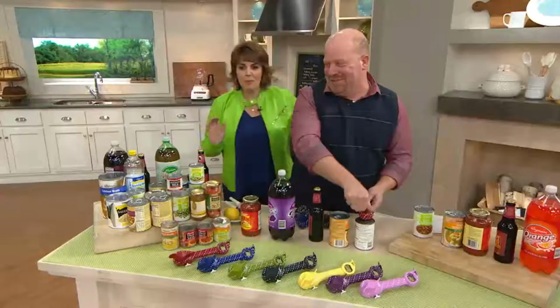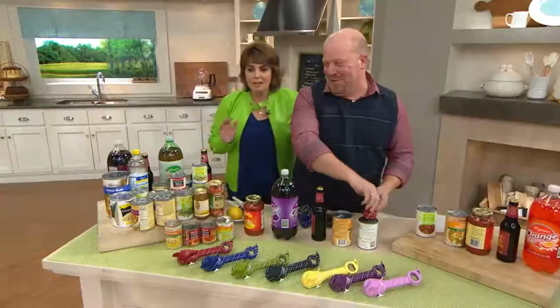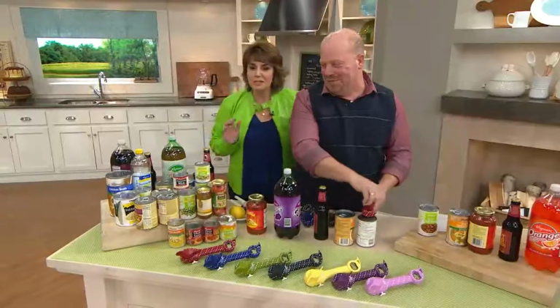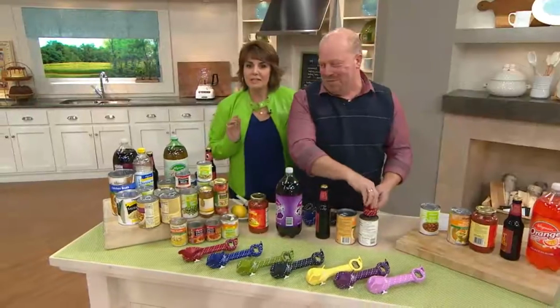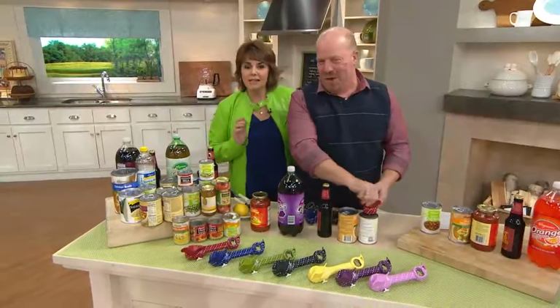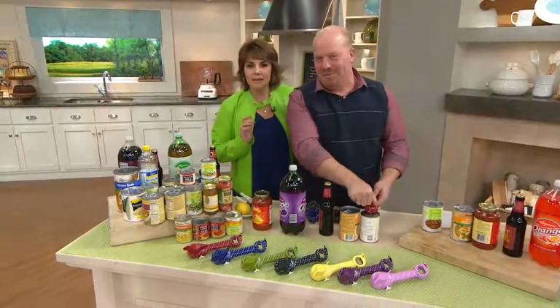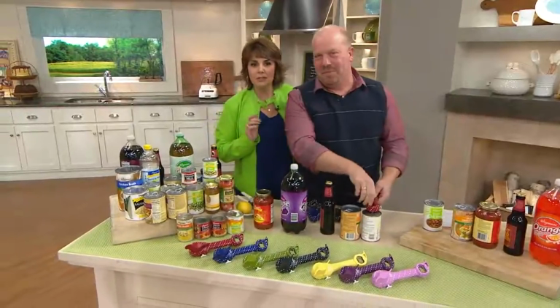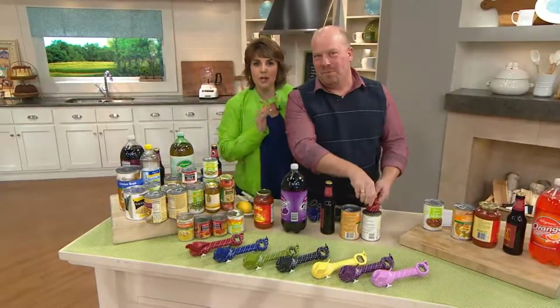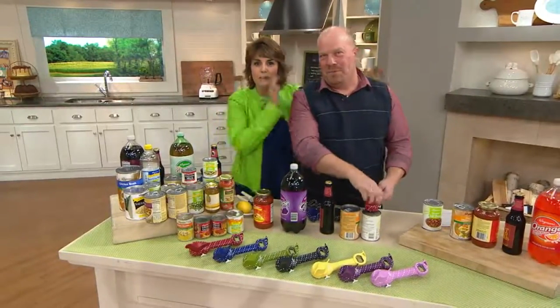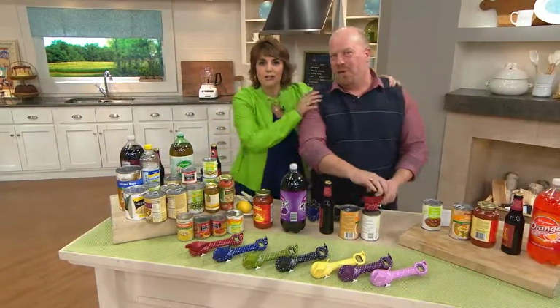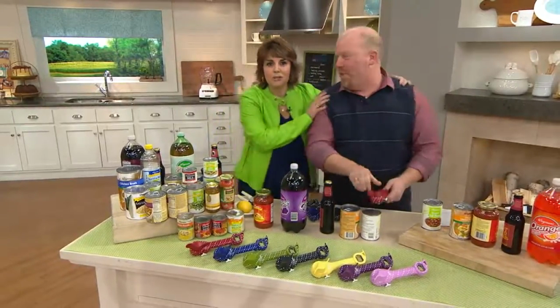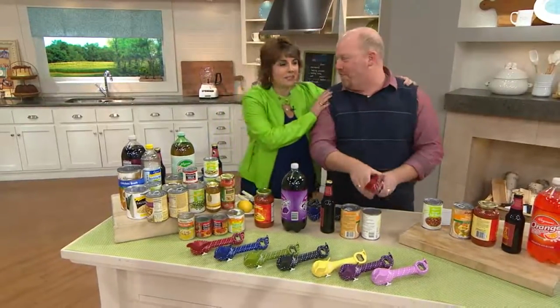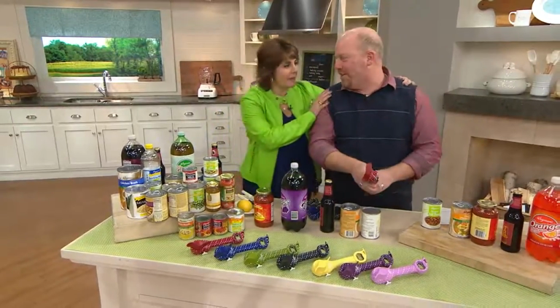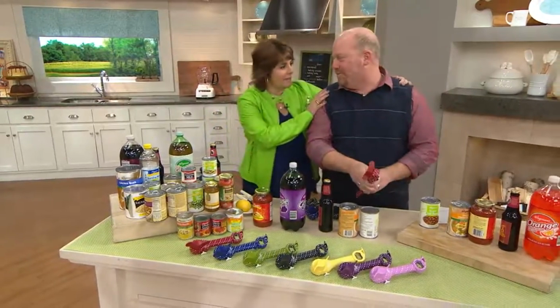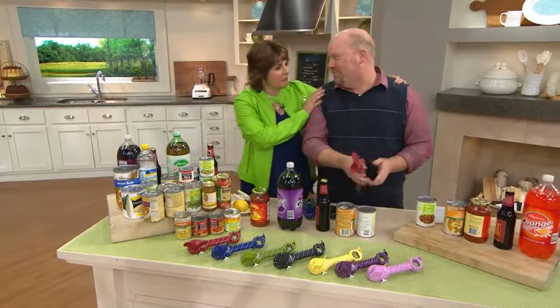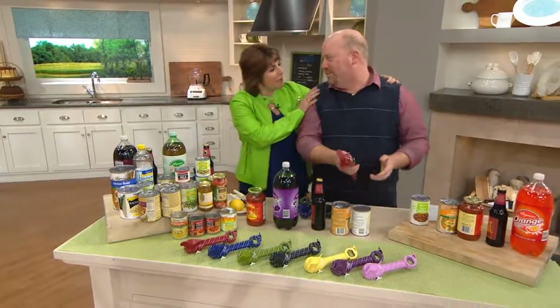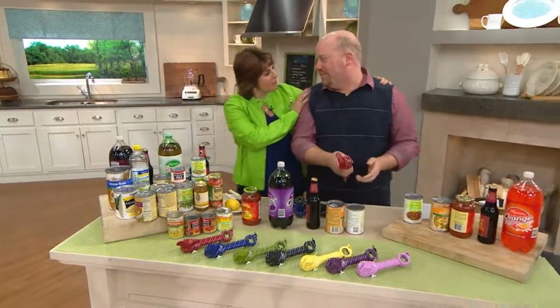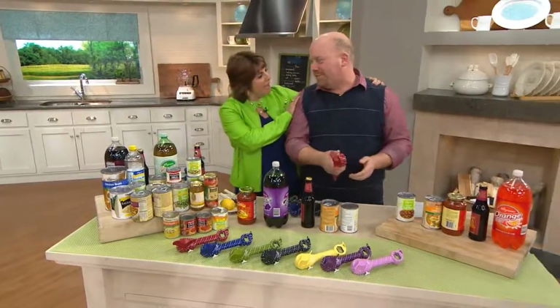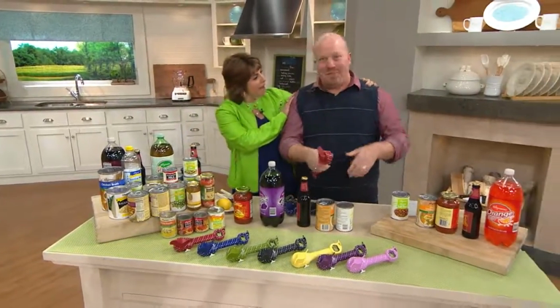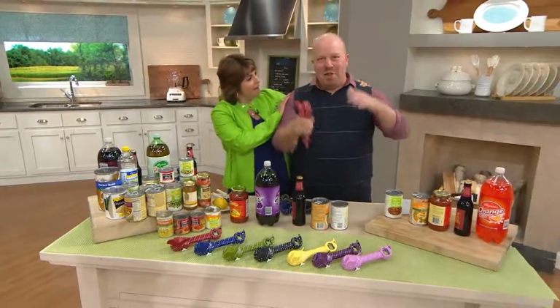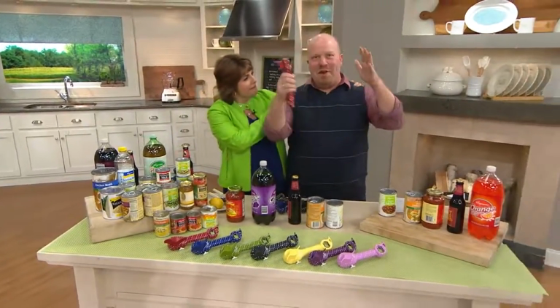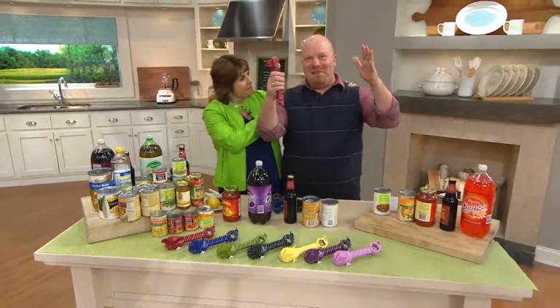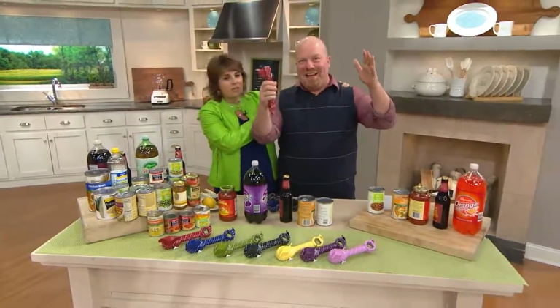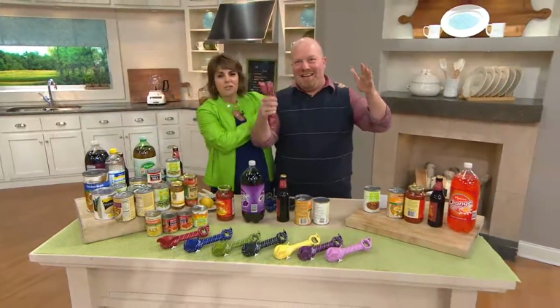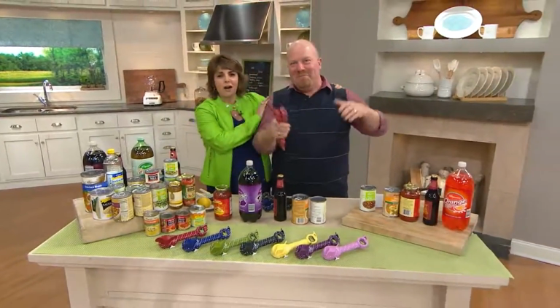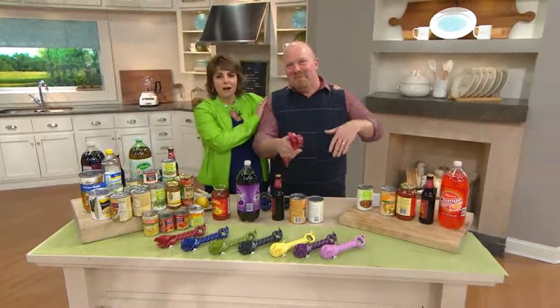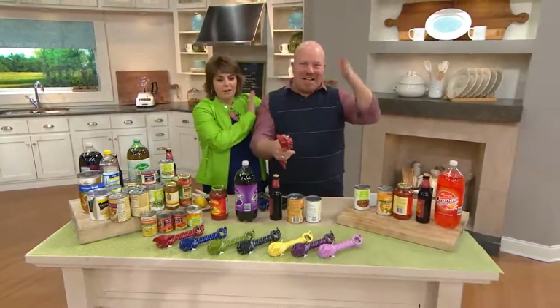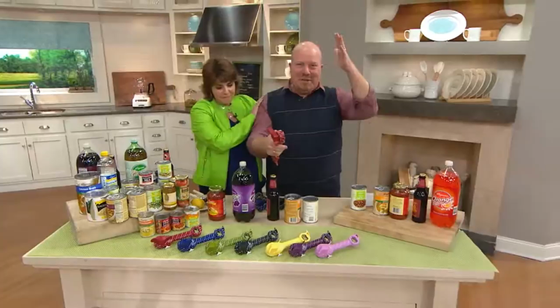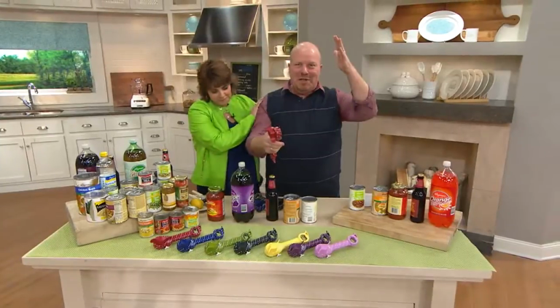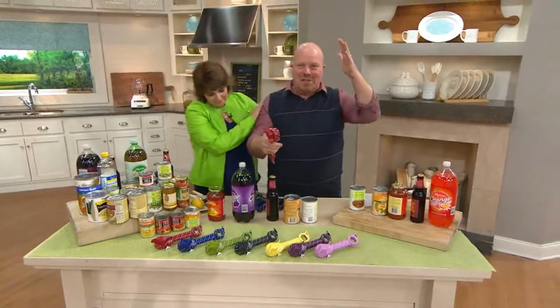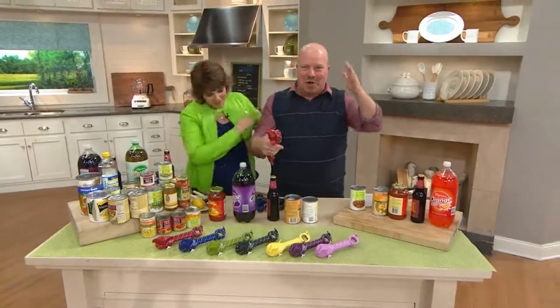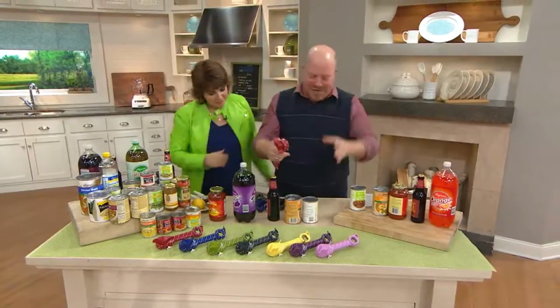Oh my gosh, this is the last item of the show. Mark Charles Masselli, the grand finale! Get the balloons and the horns out.